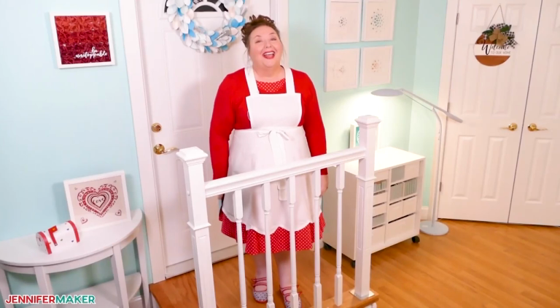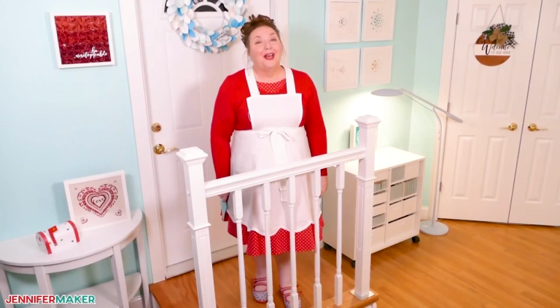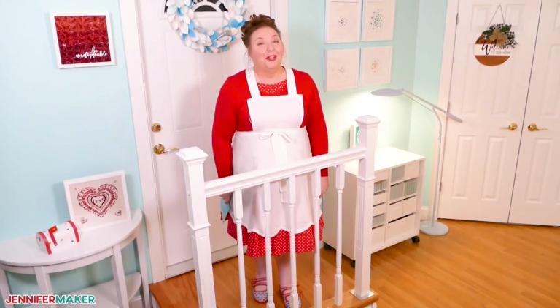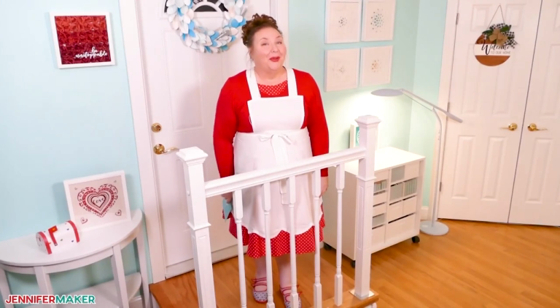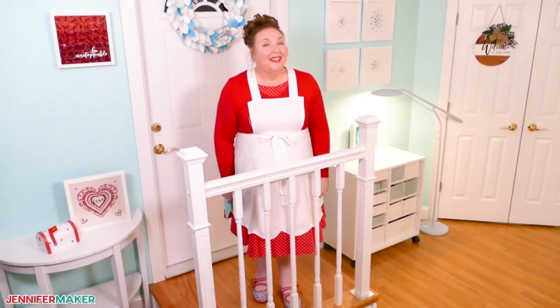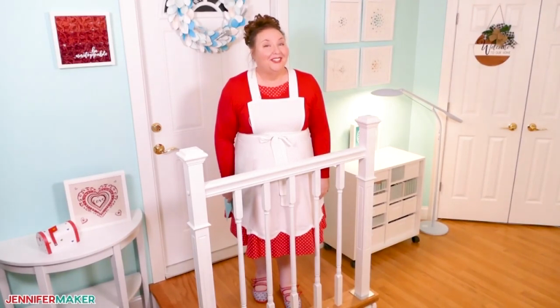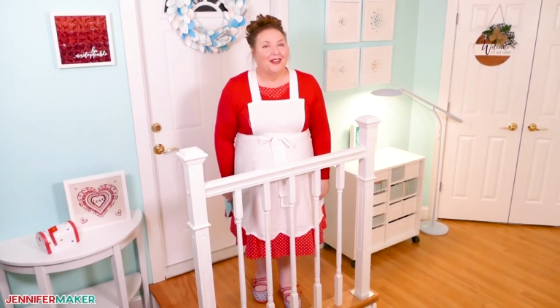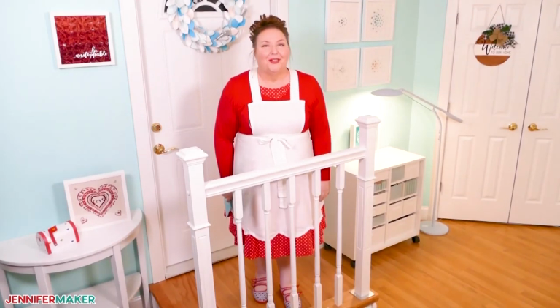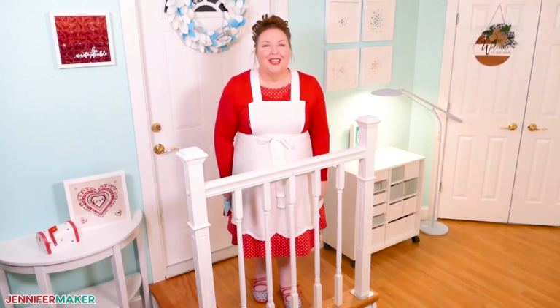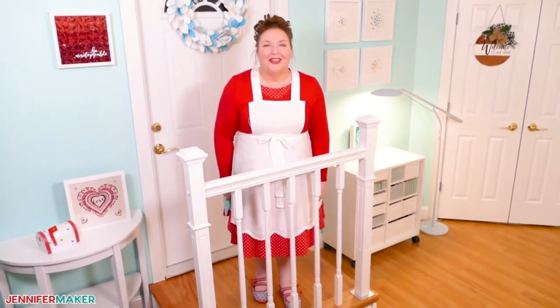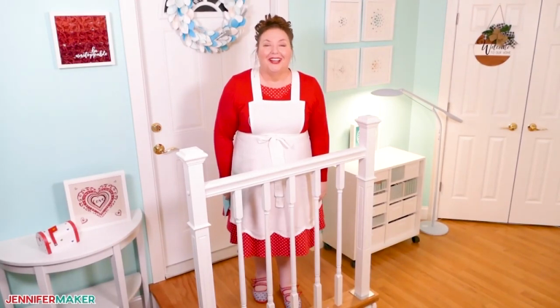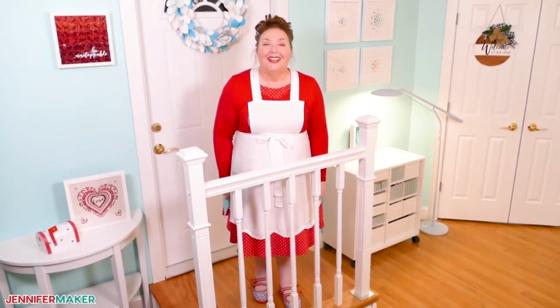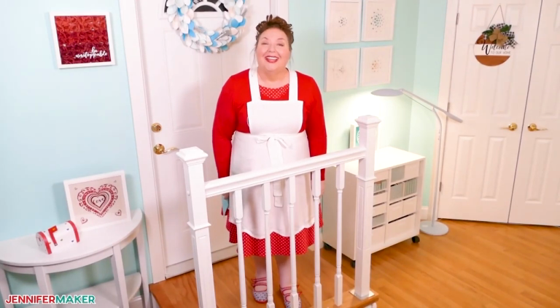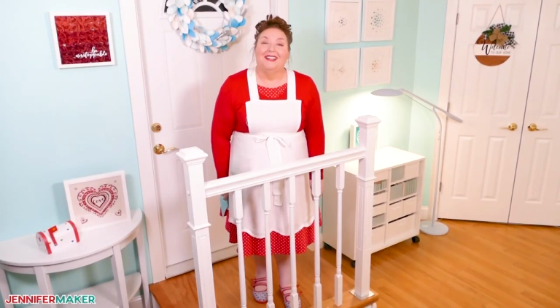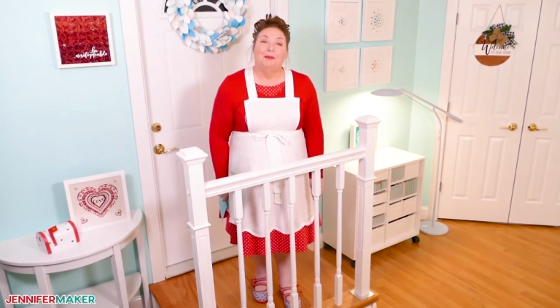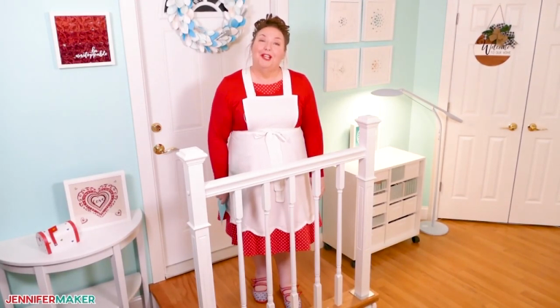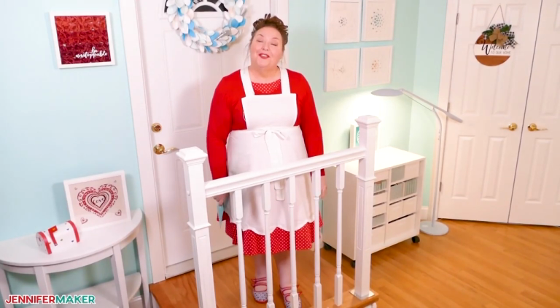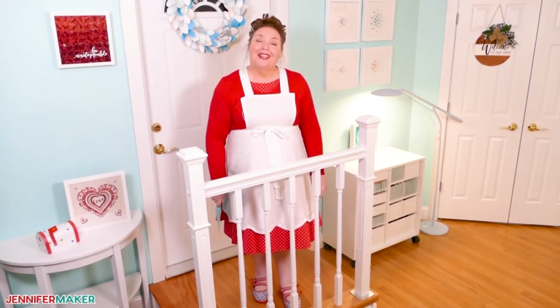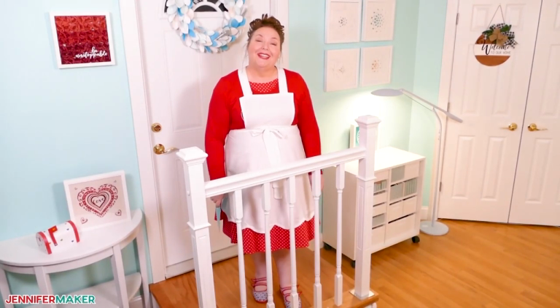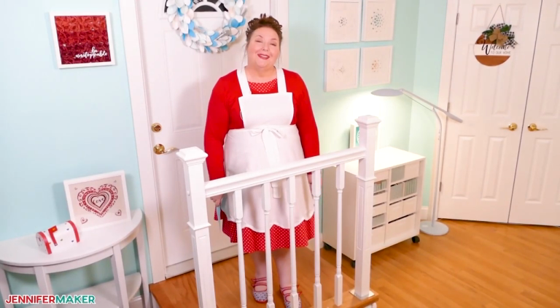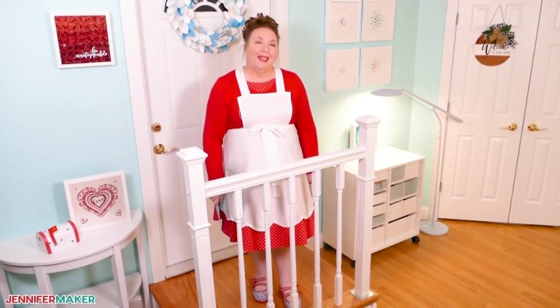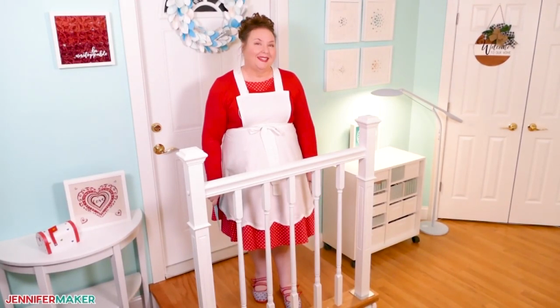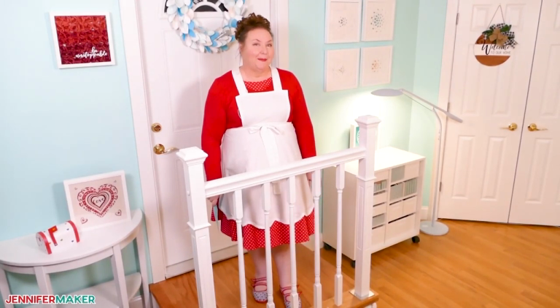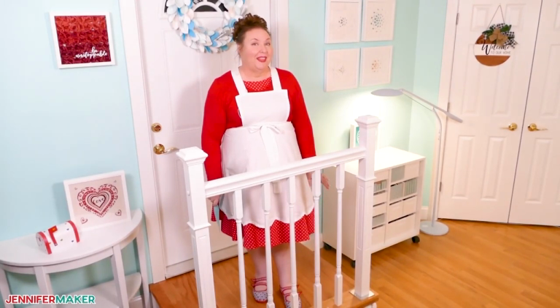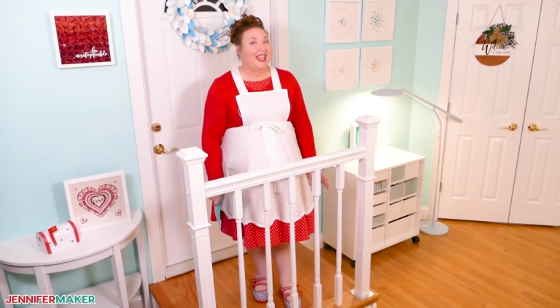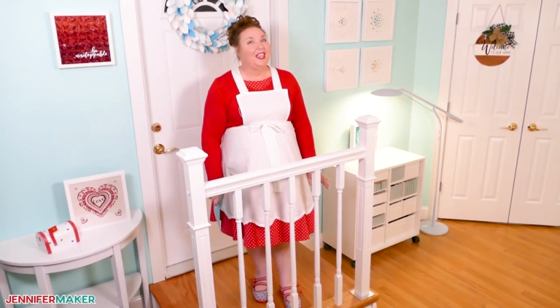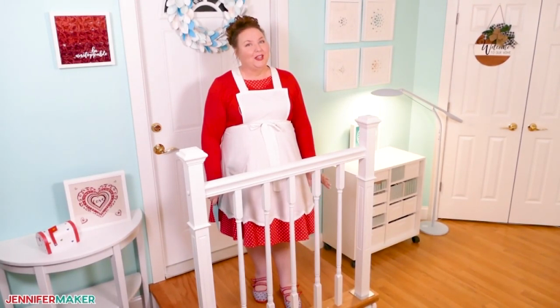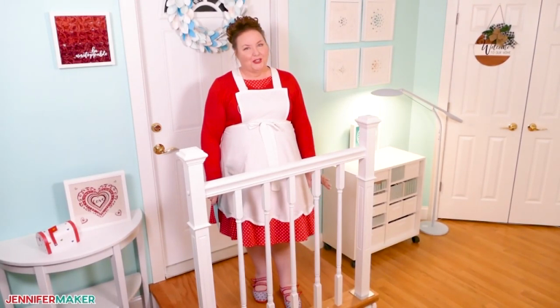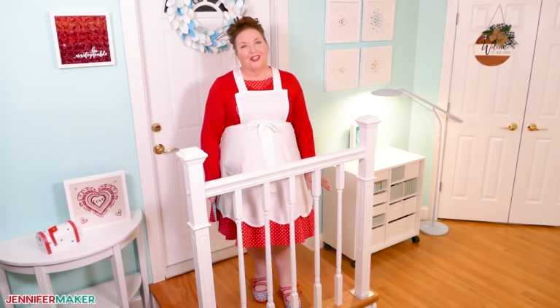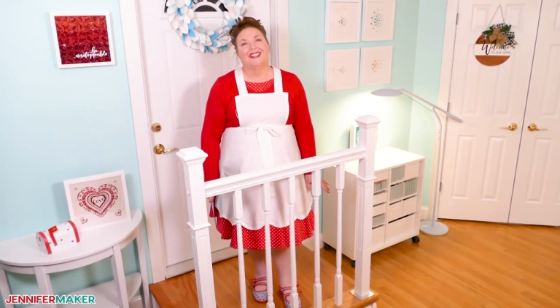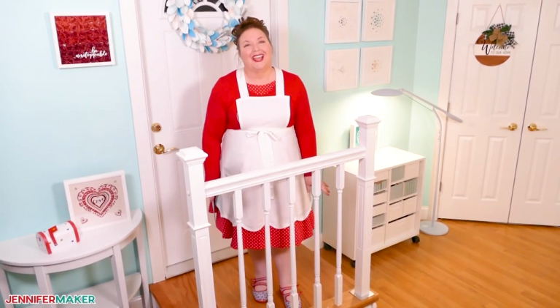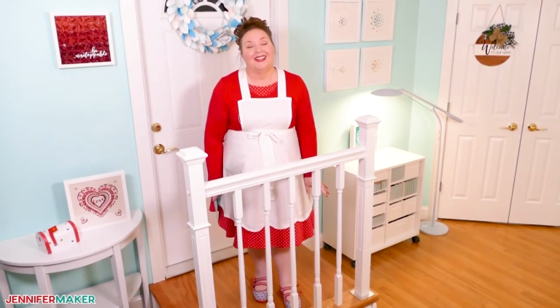Hello everyone, Jennifer Maker here. It is a beautiful day to make something useful together.